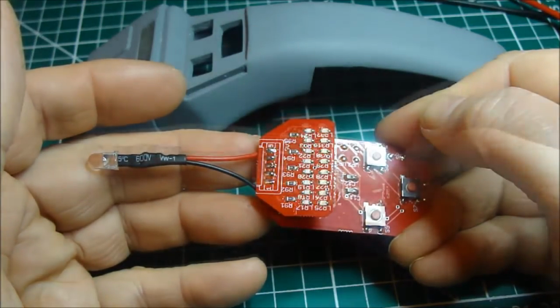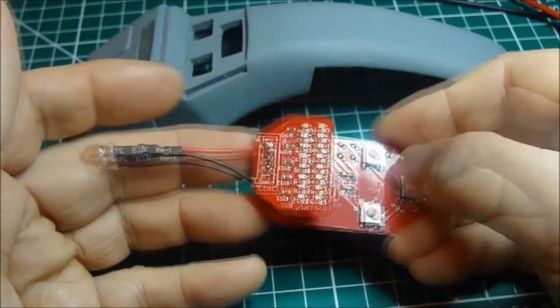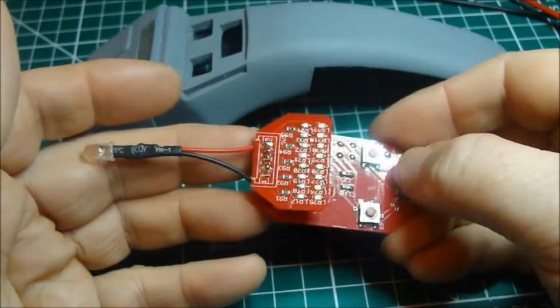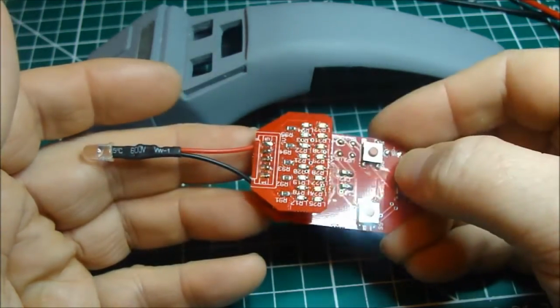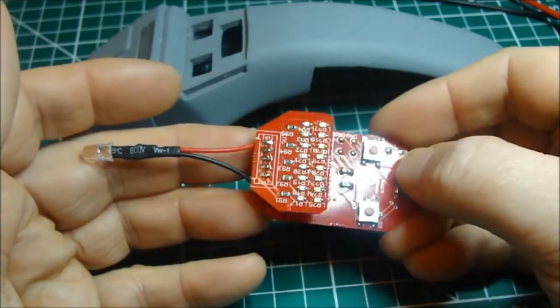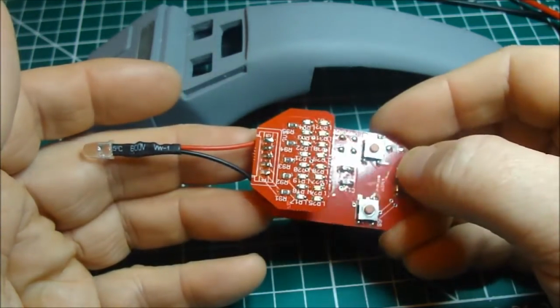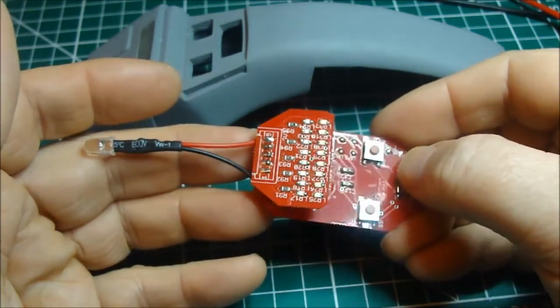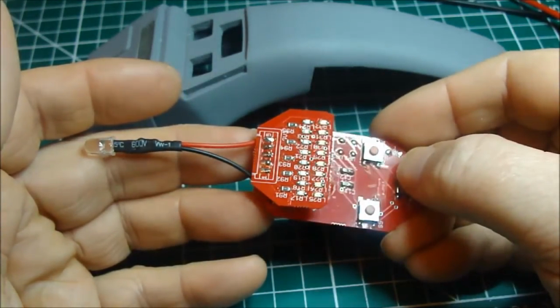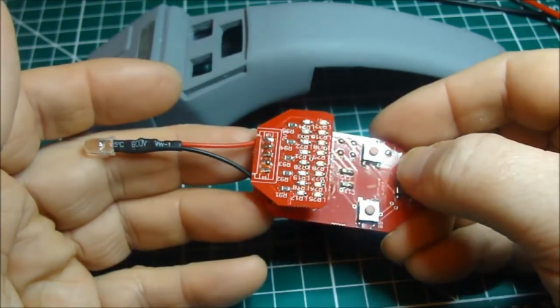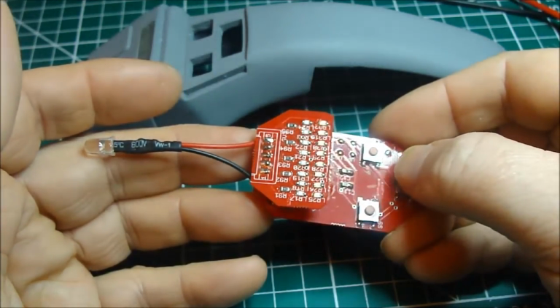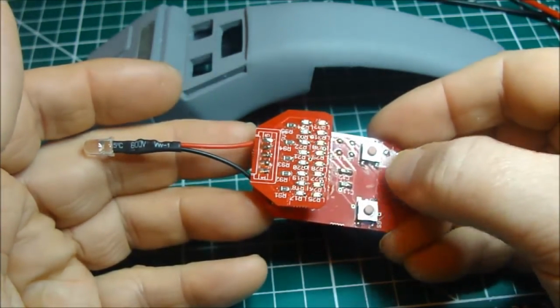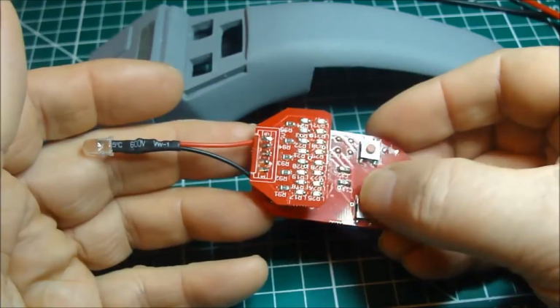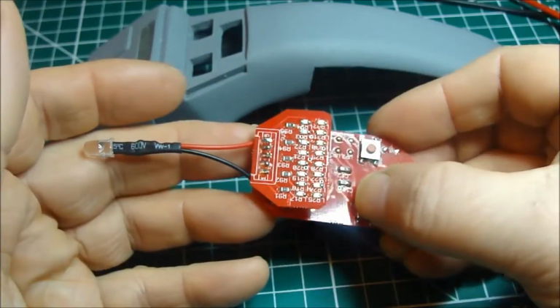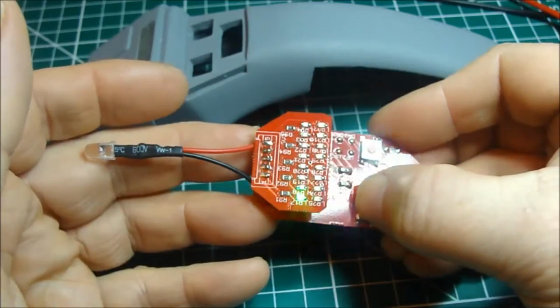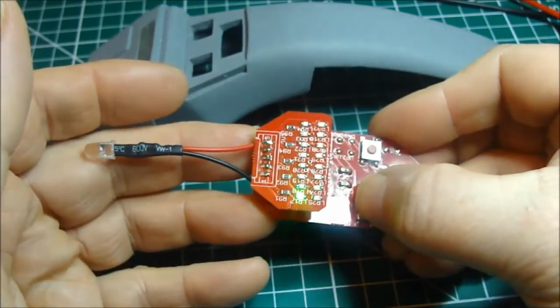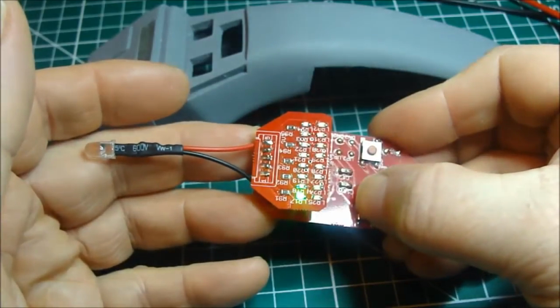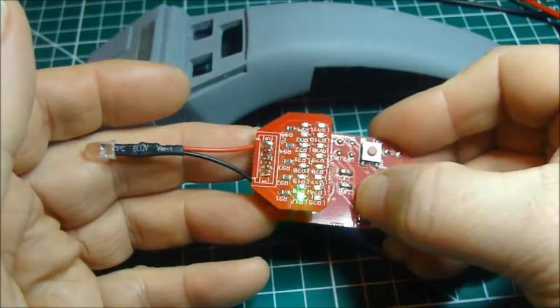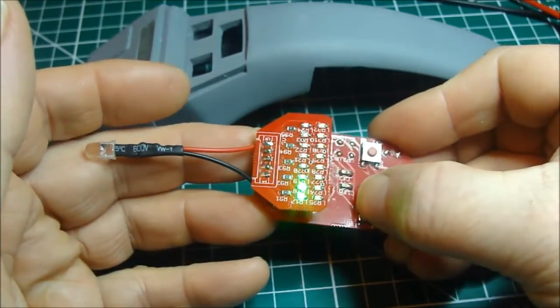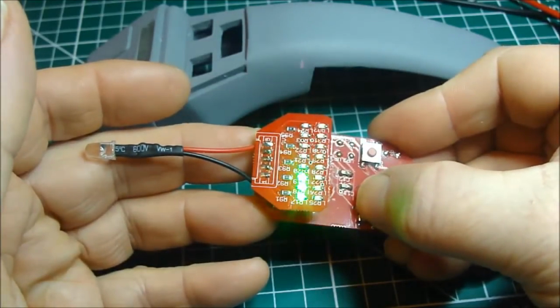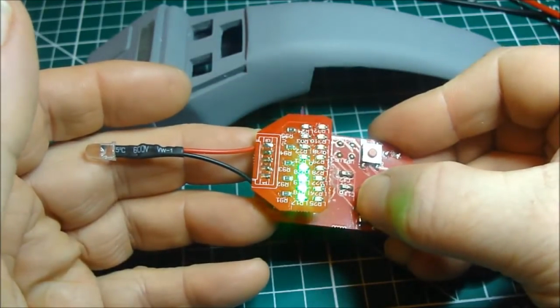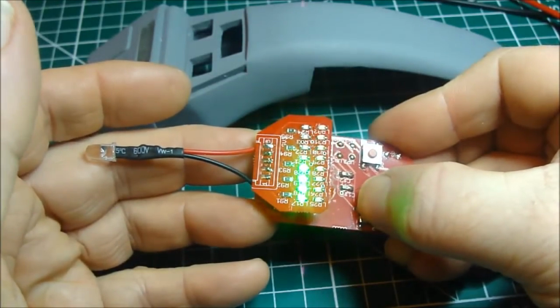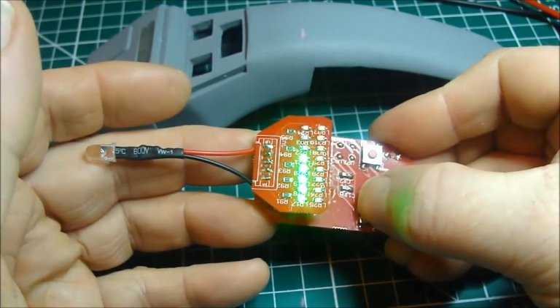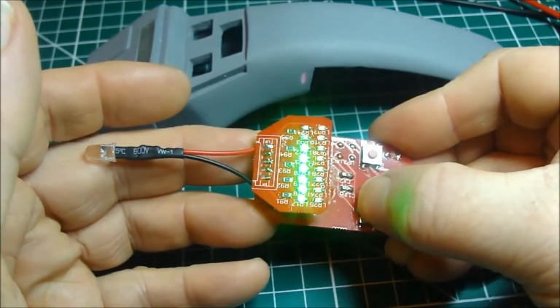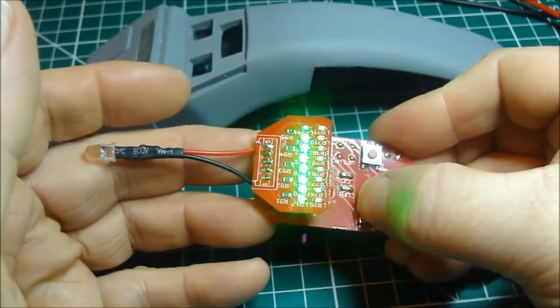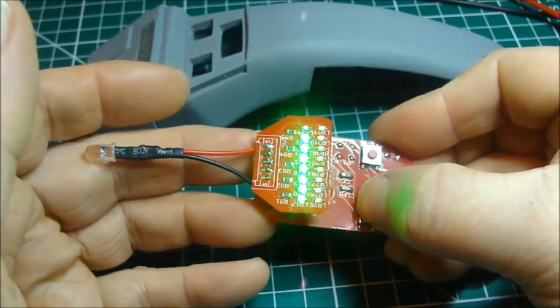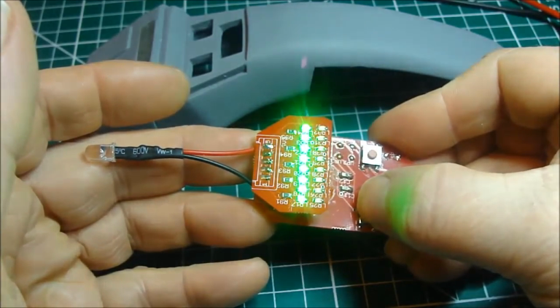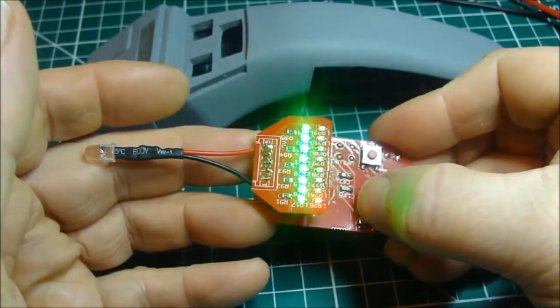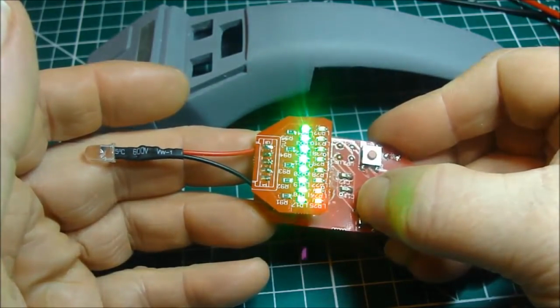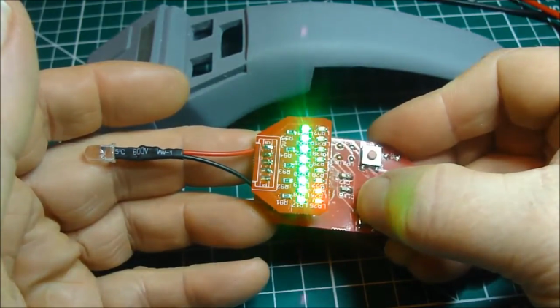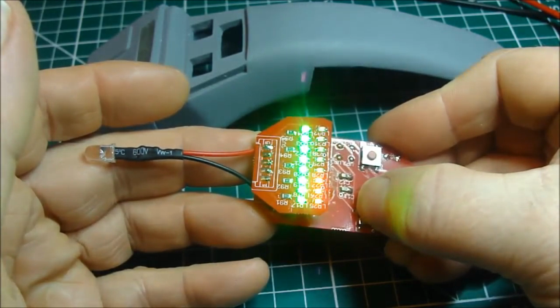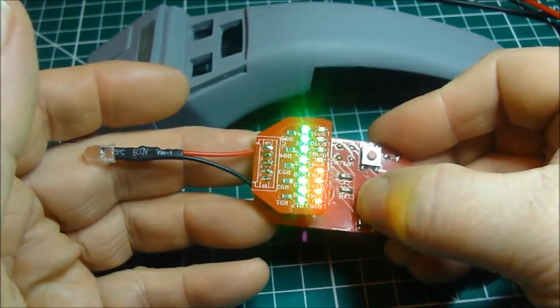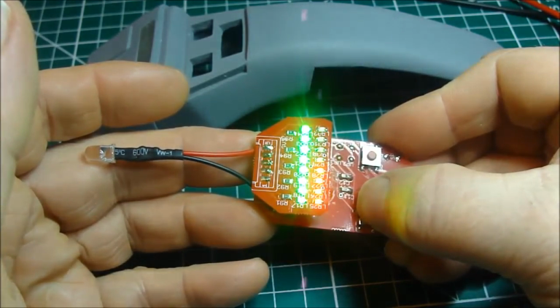If you press and hold the select button, the board will automatically increment the selection by one.